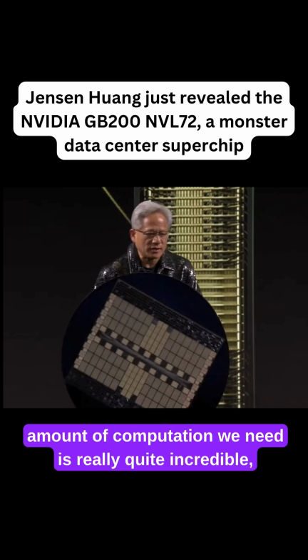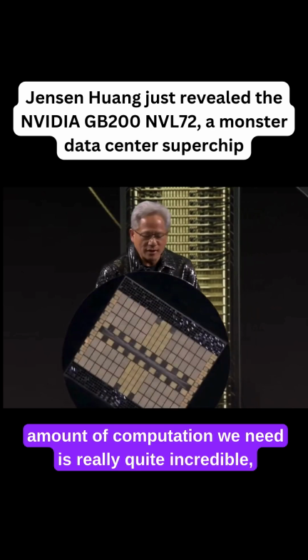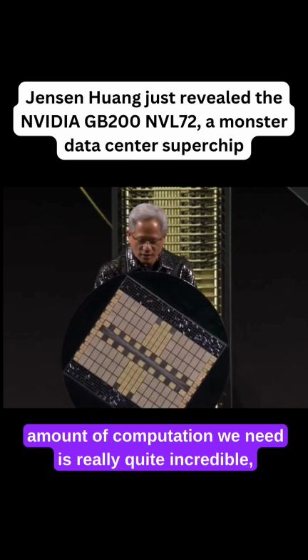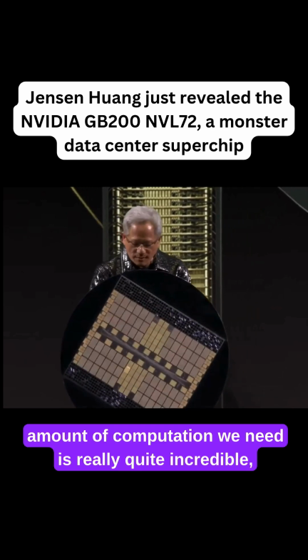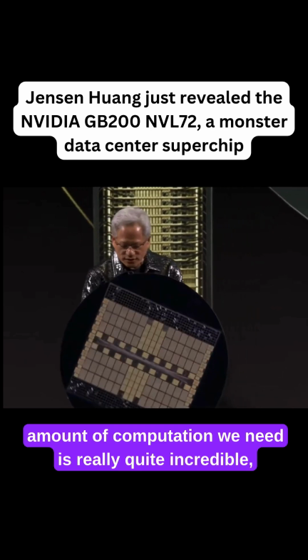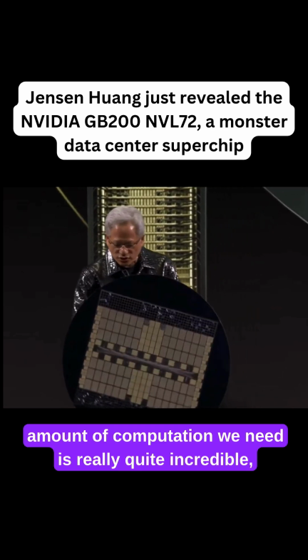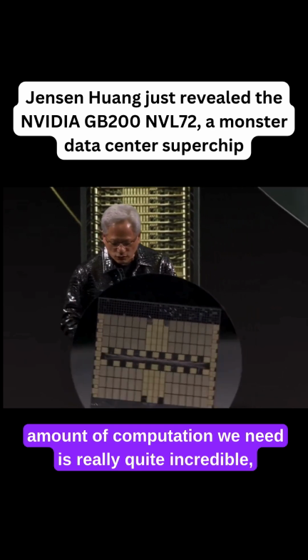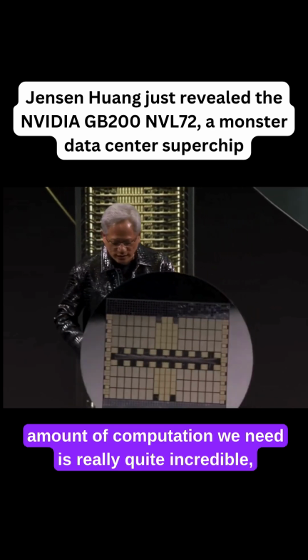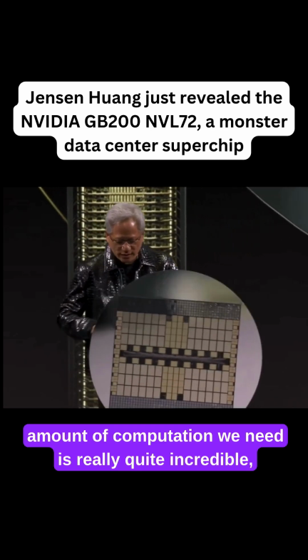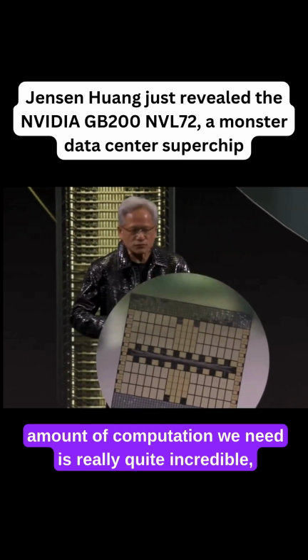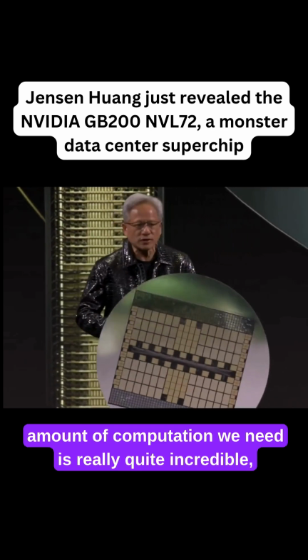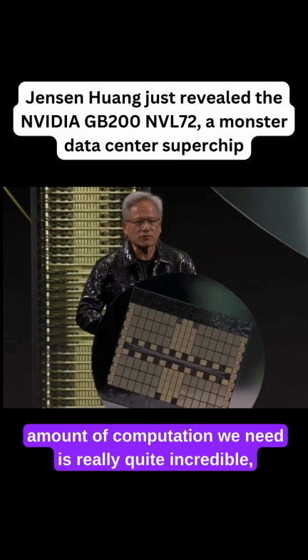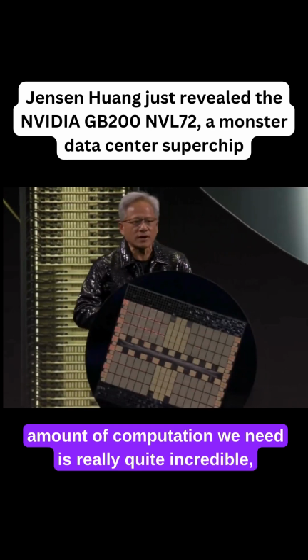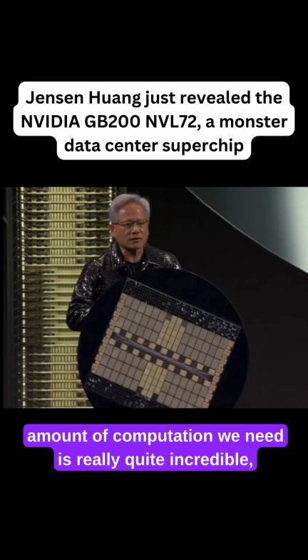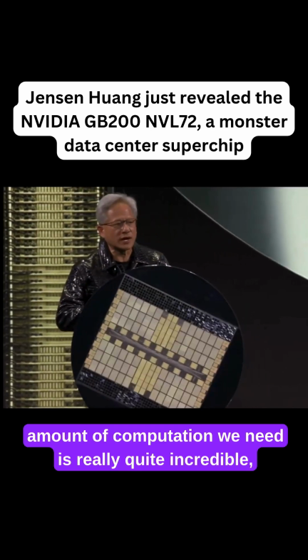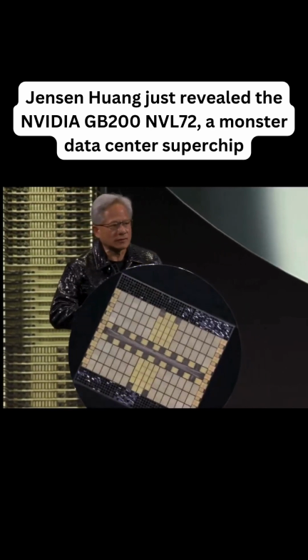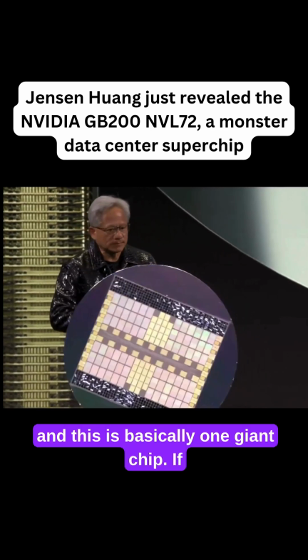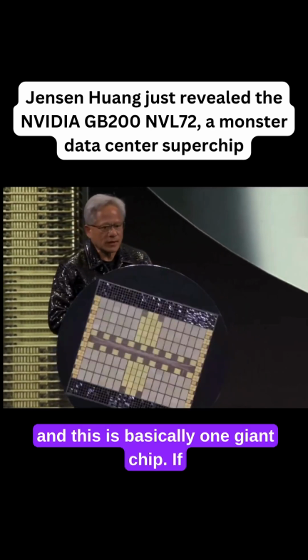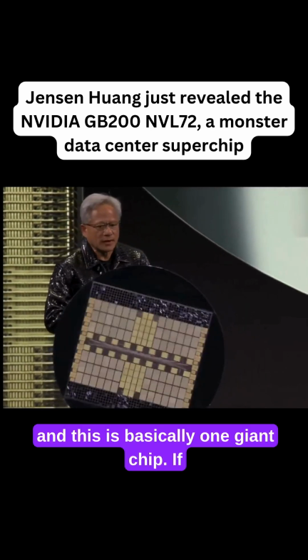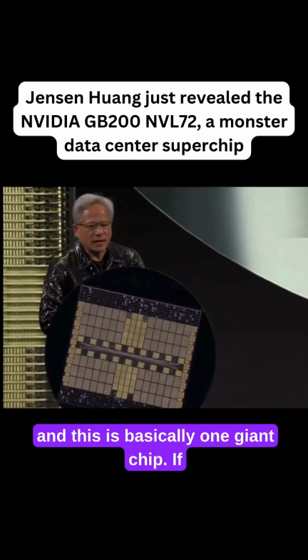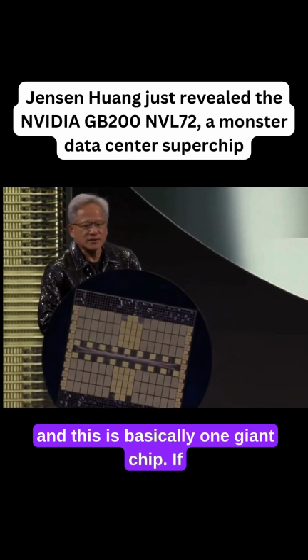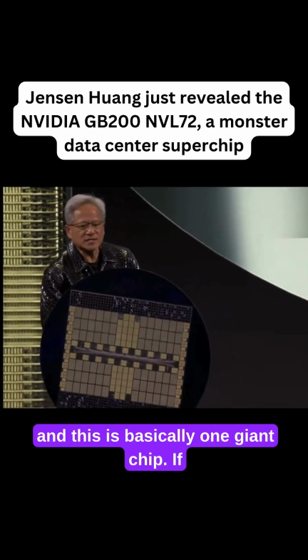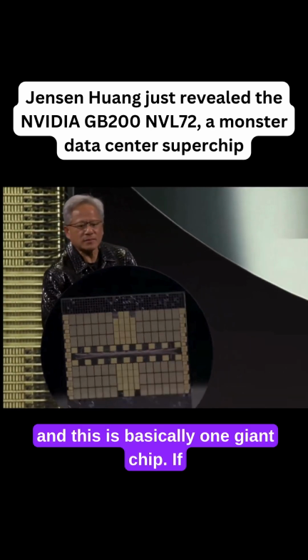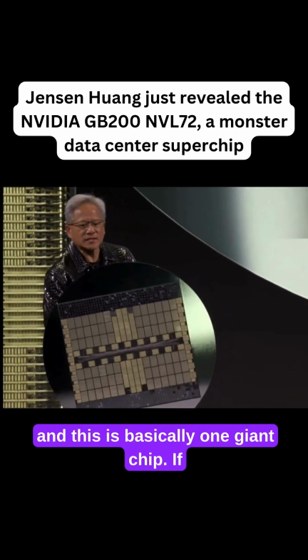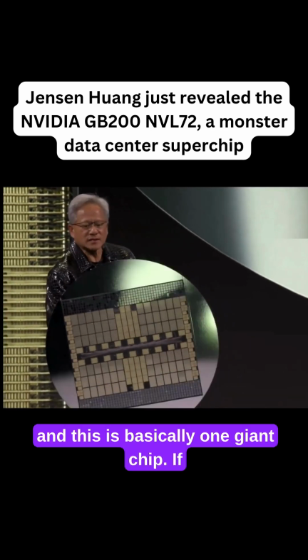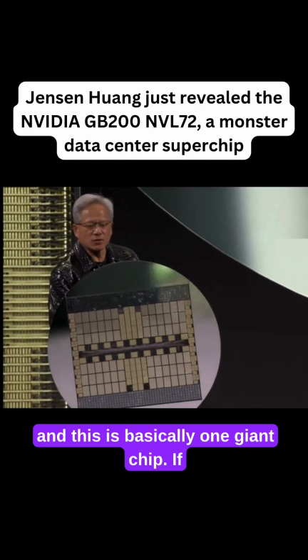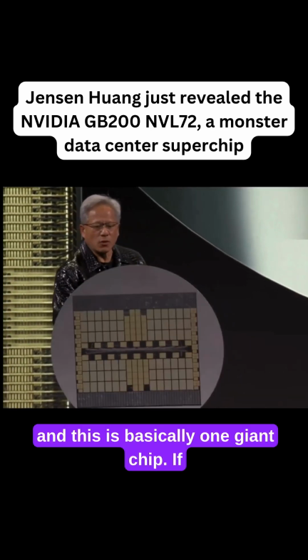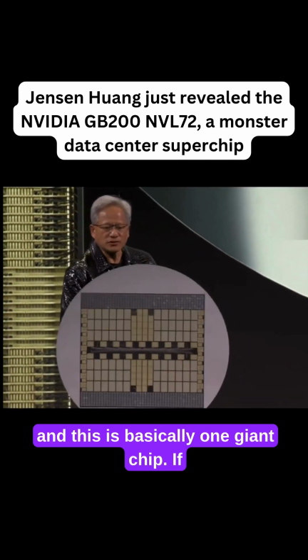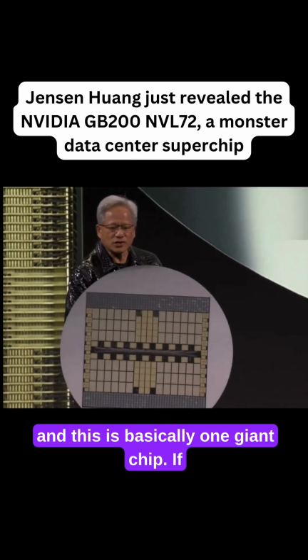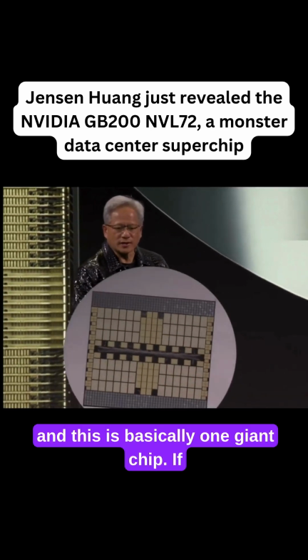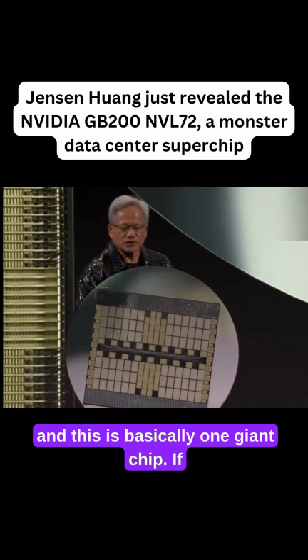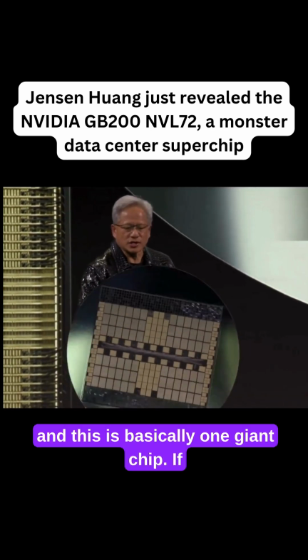The amount of computation we need is really quite incredible, and this is basically one giant chip.